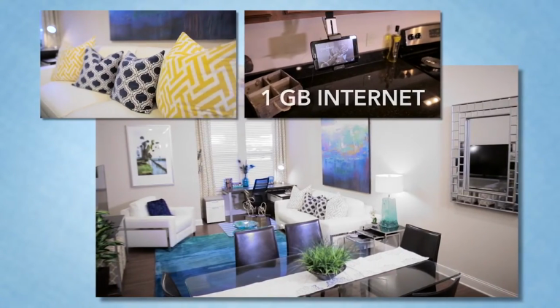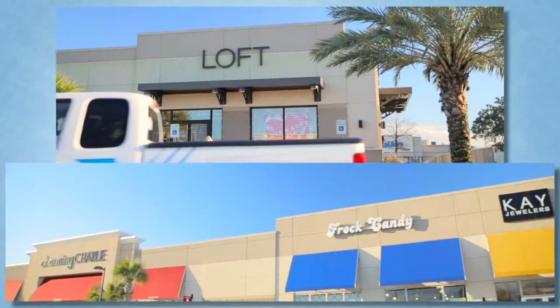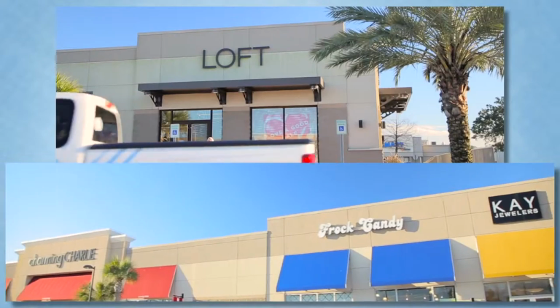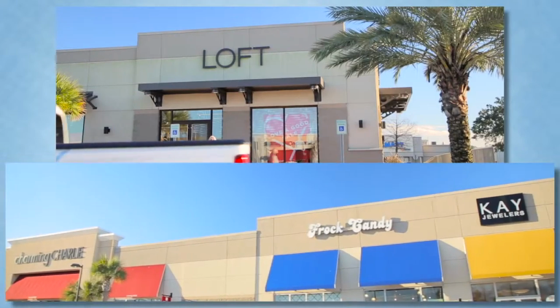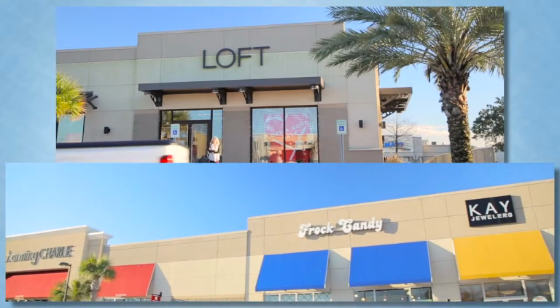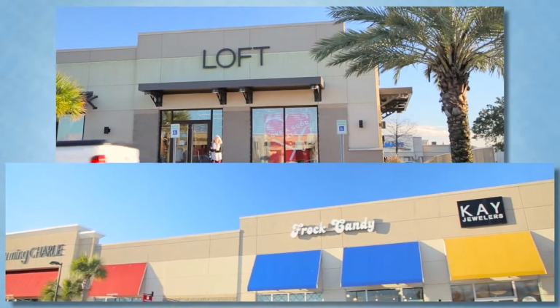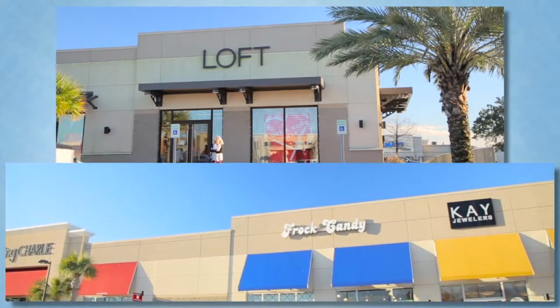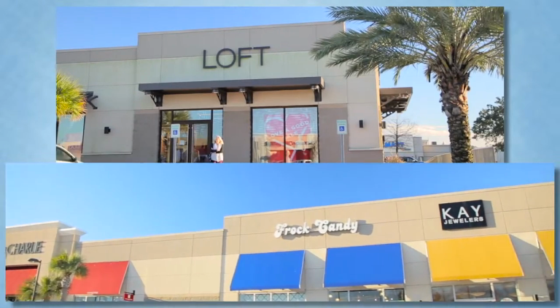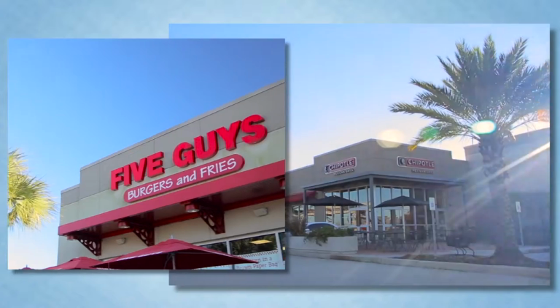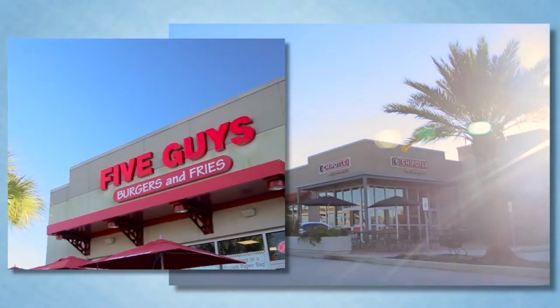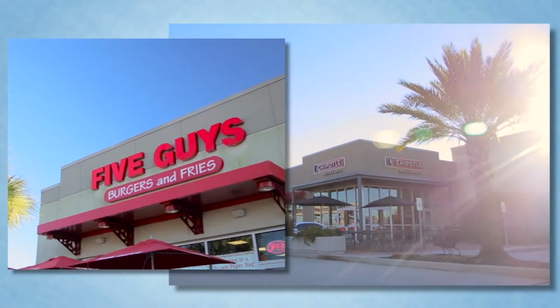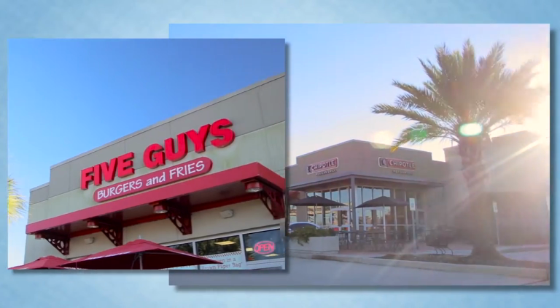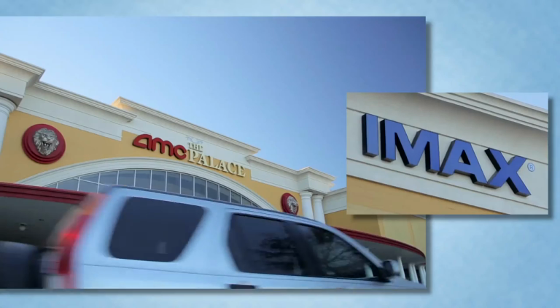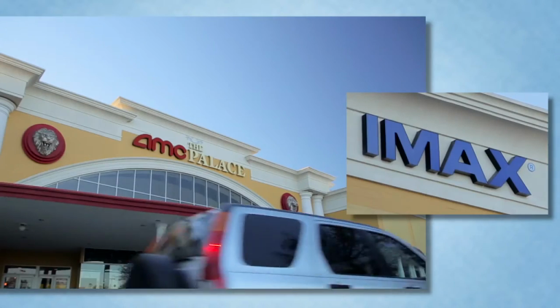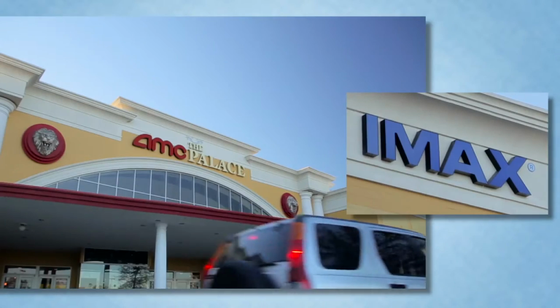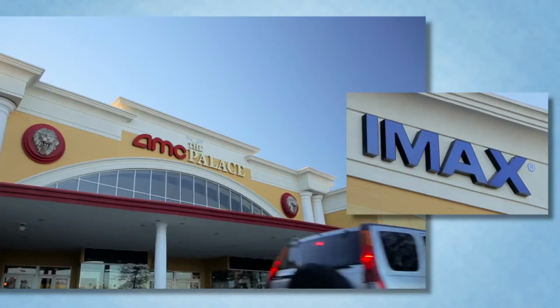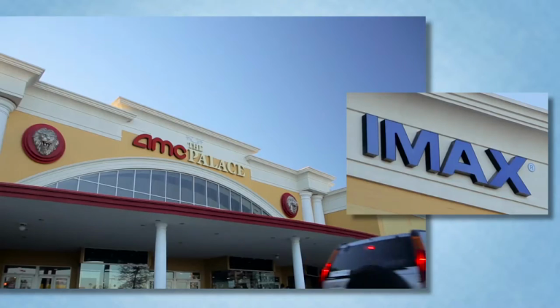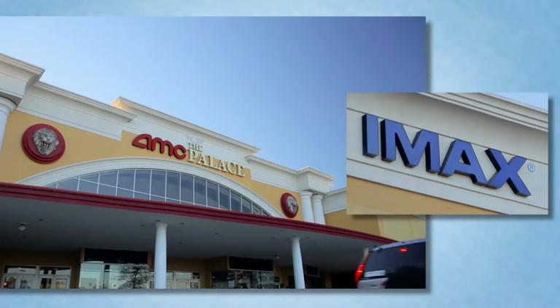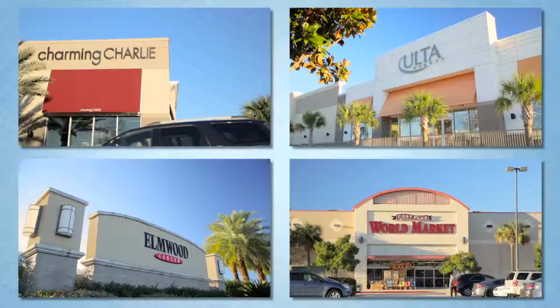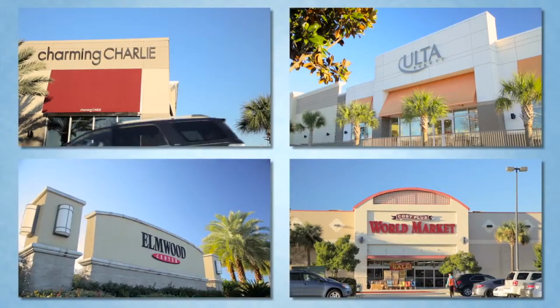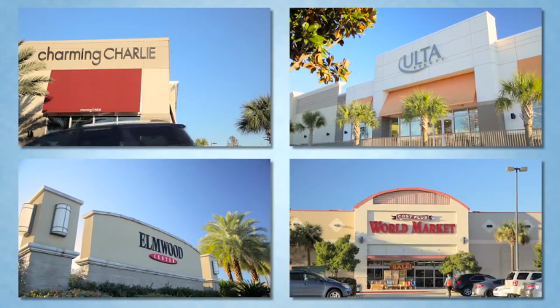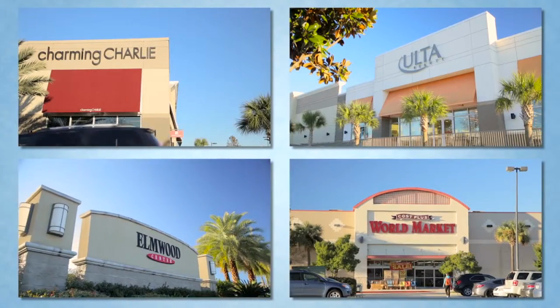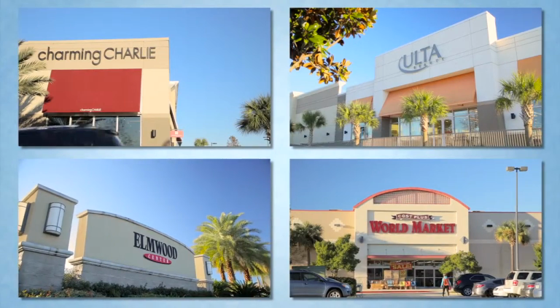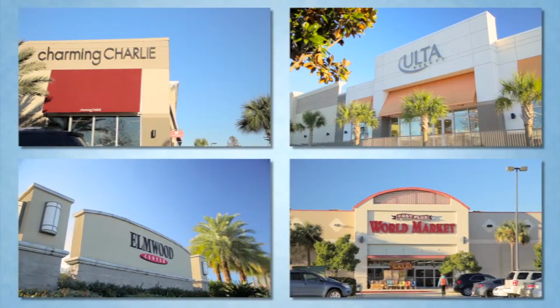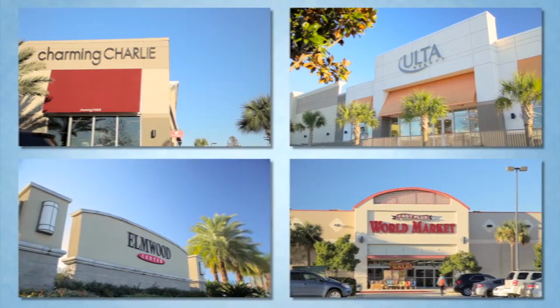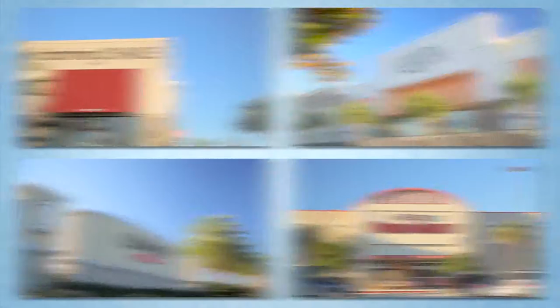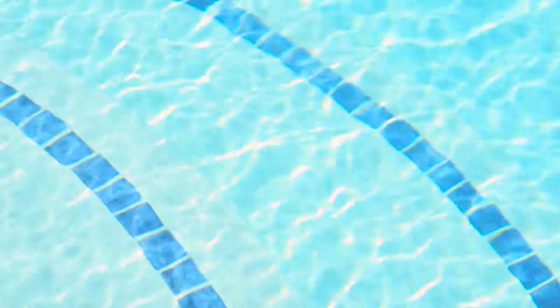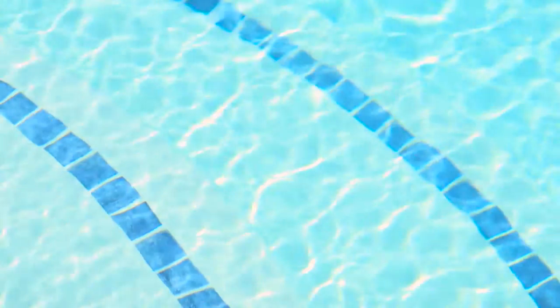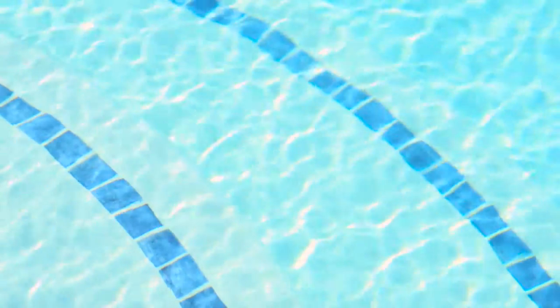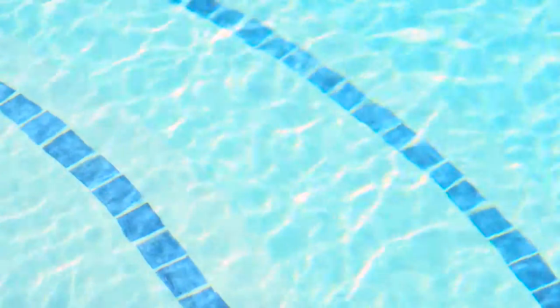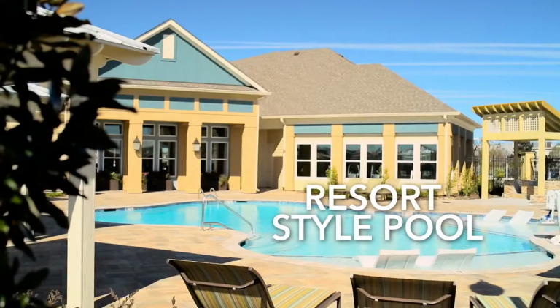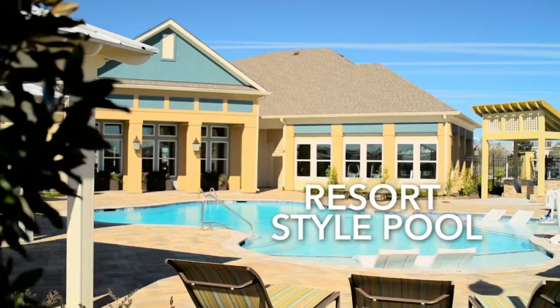Minutes from shopping, dining, and entertainment, you'll find yourself in a prime location for an active lifestyle, although you may never want to leave.